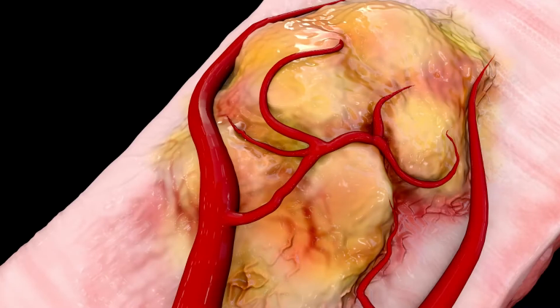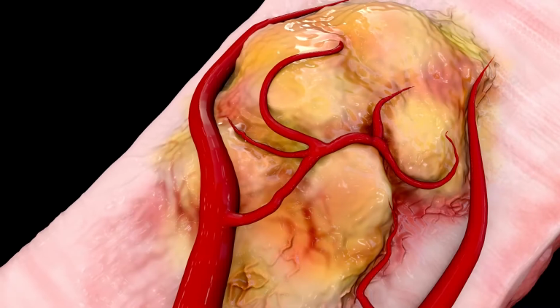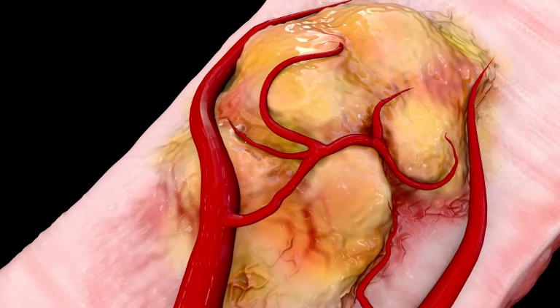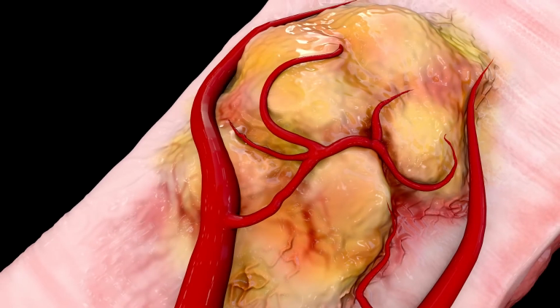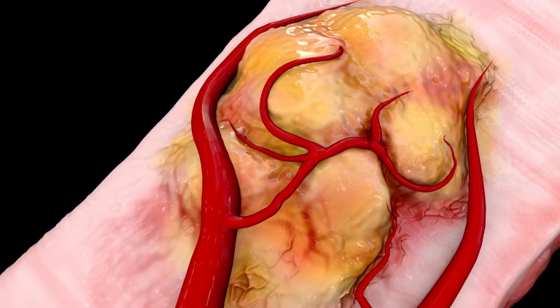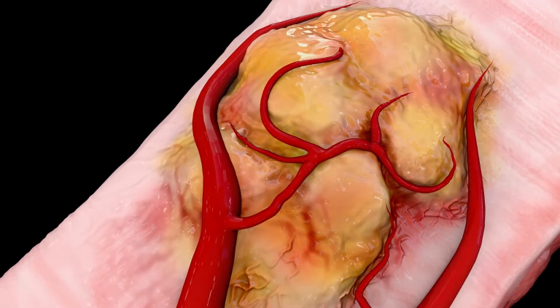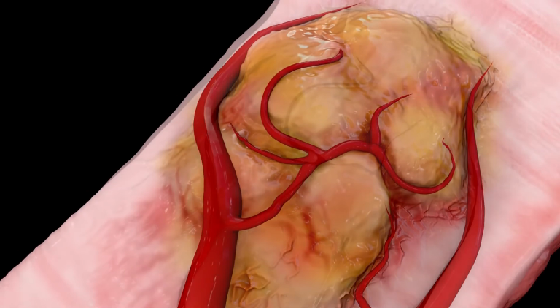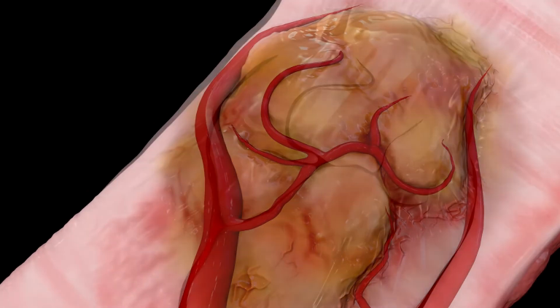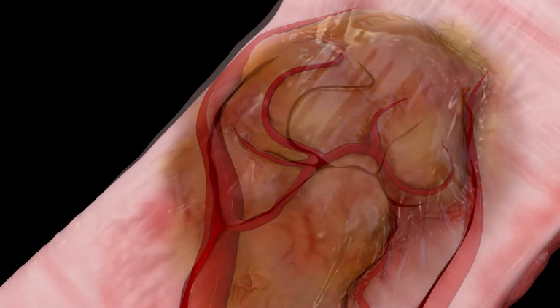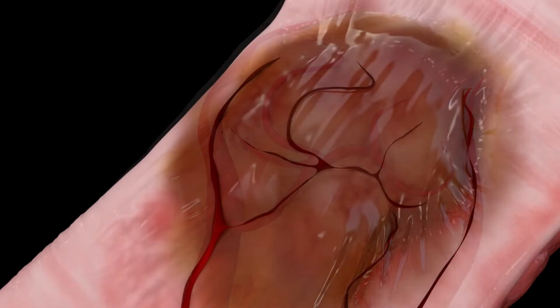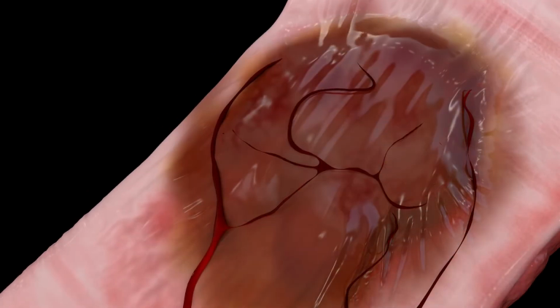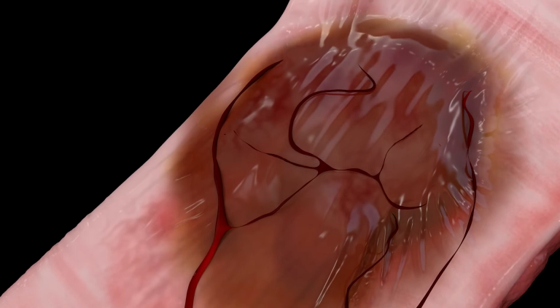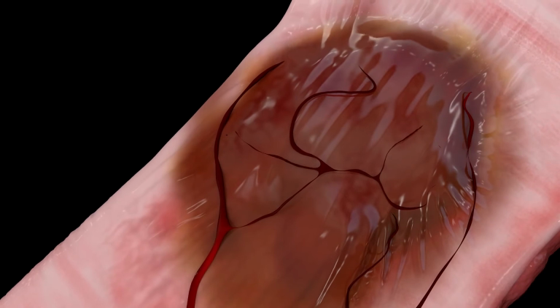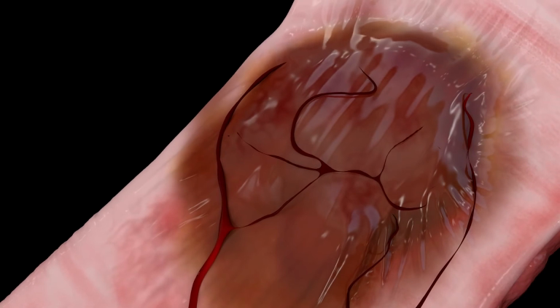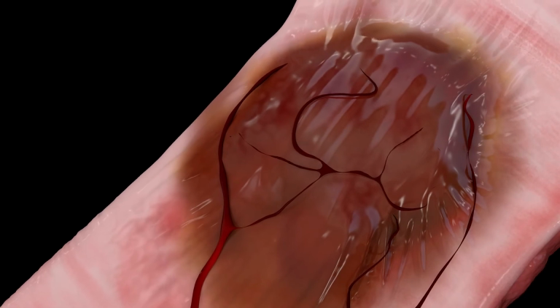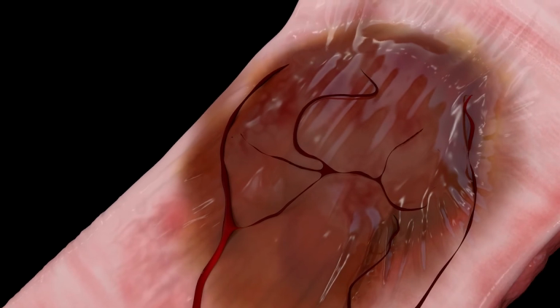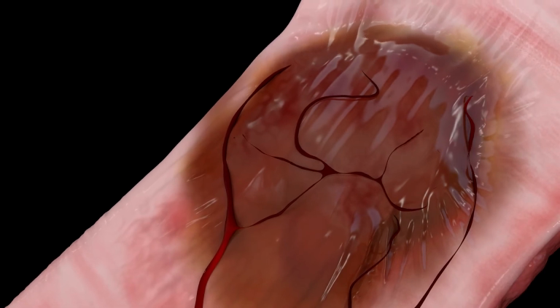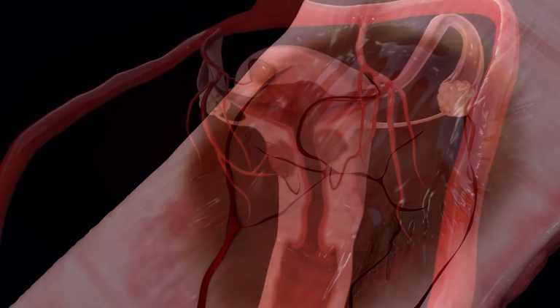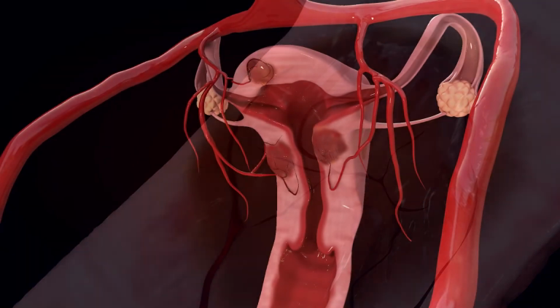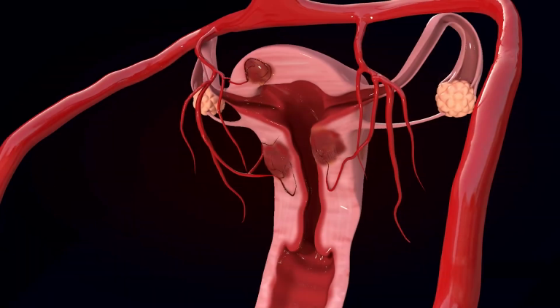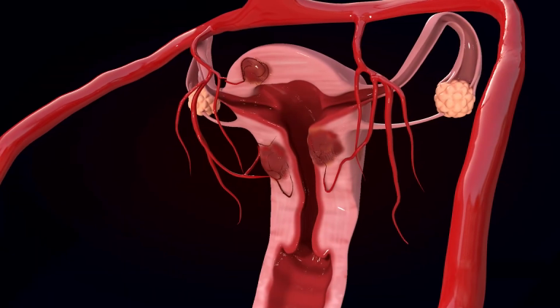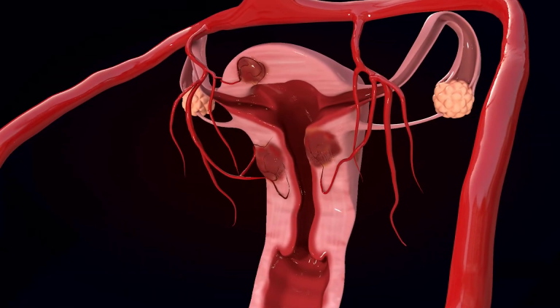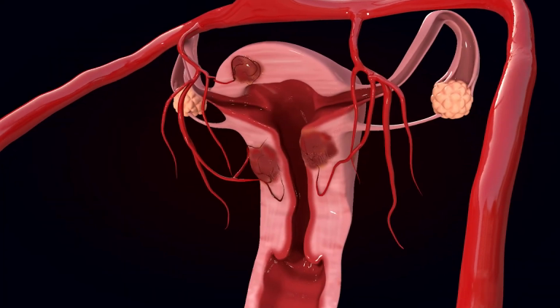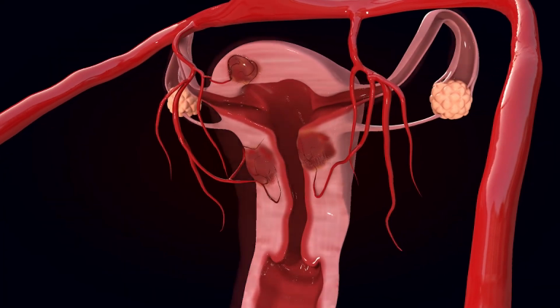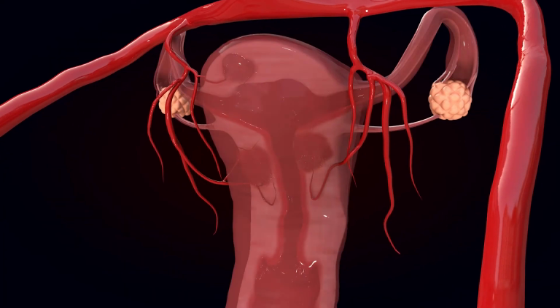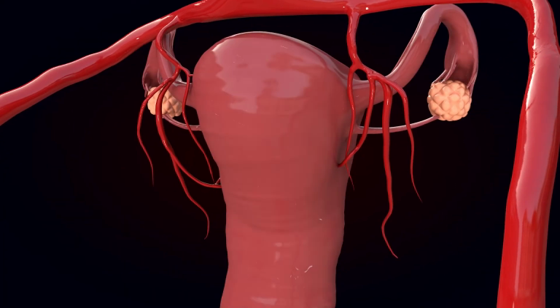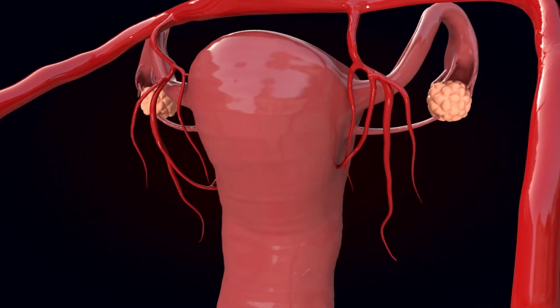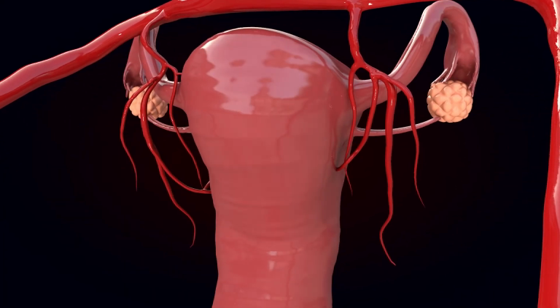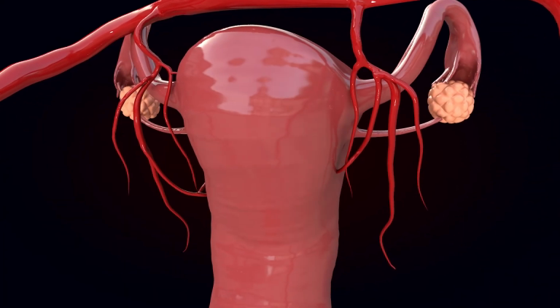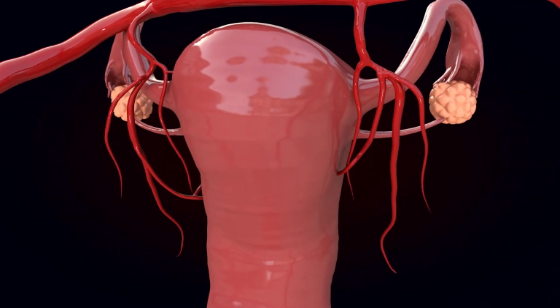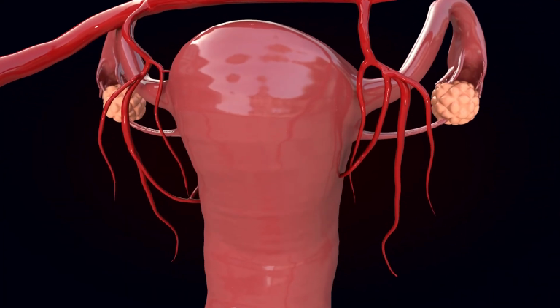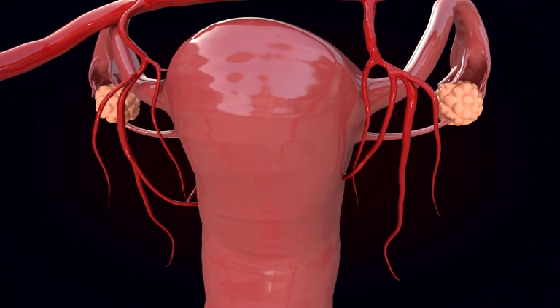Without that blood supply, the fibroids will shrink safely over time, leaving you with a happy and healthy uterus.